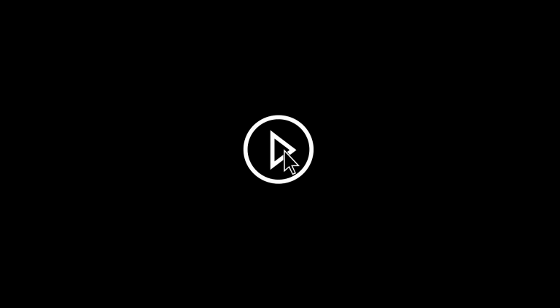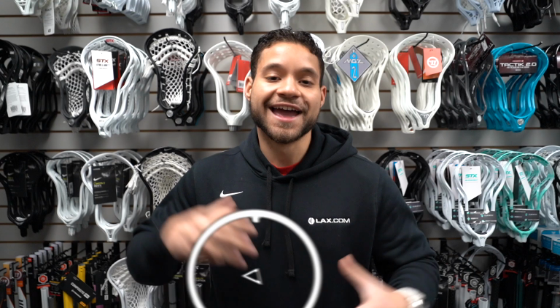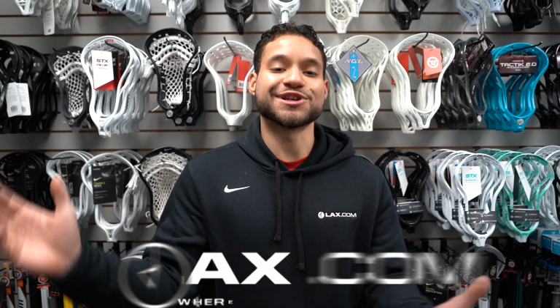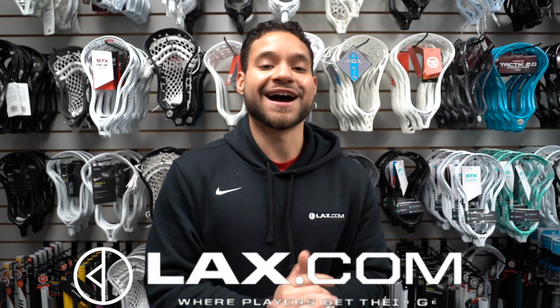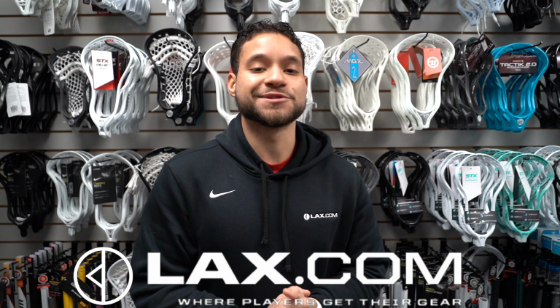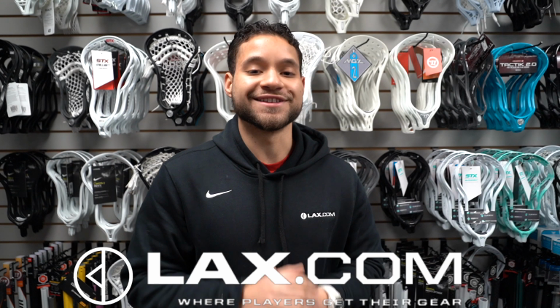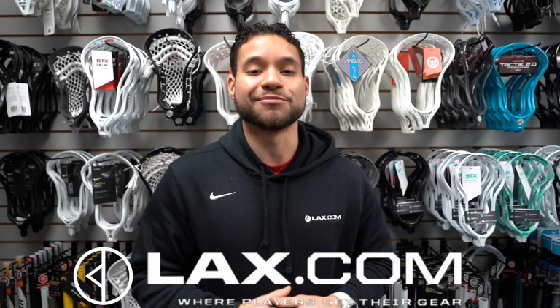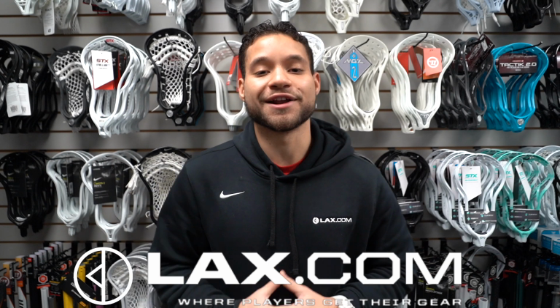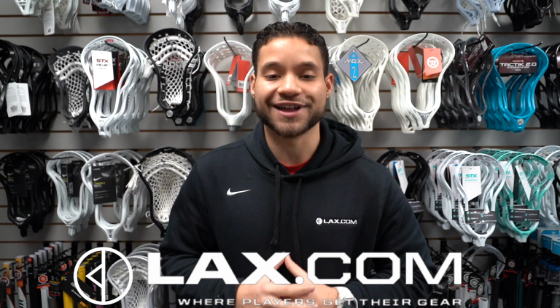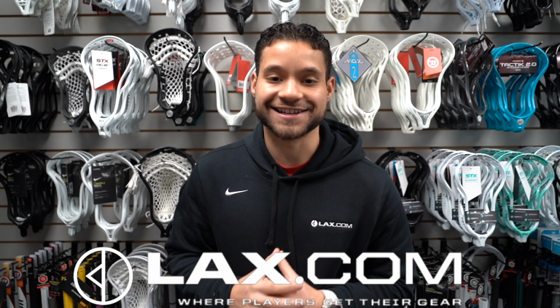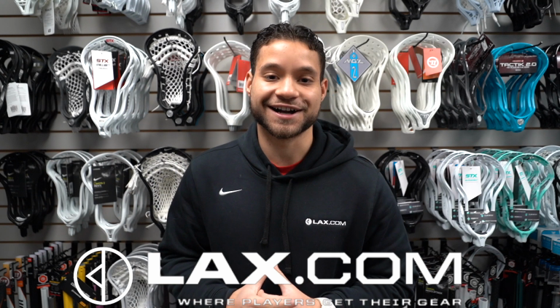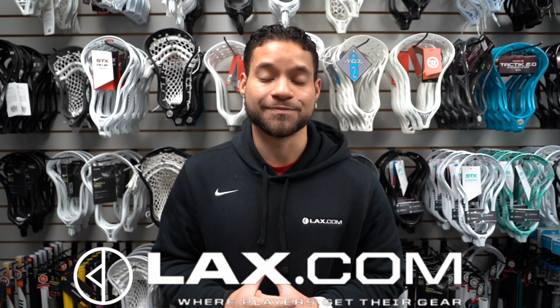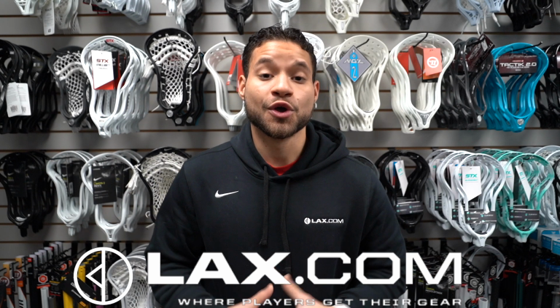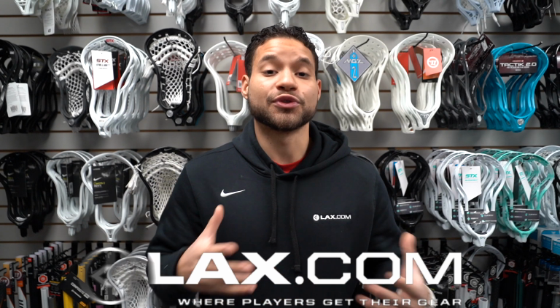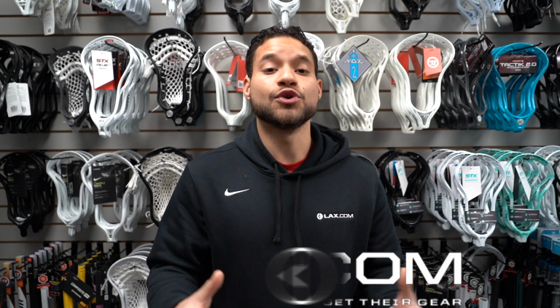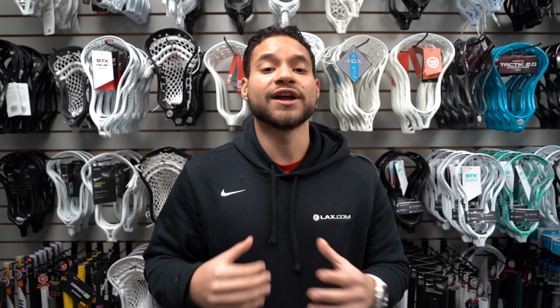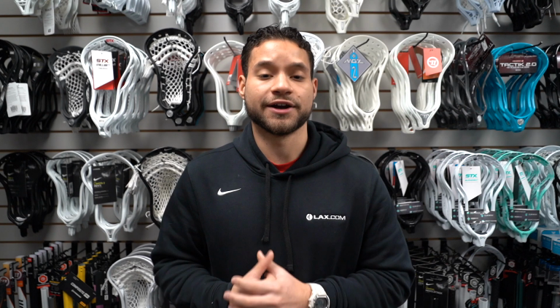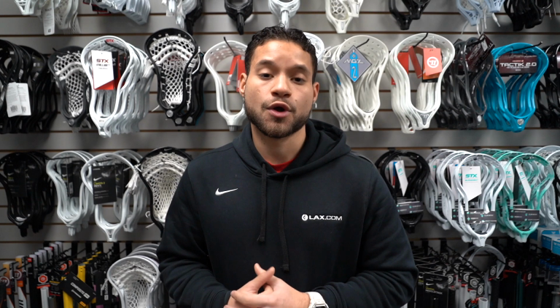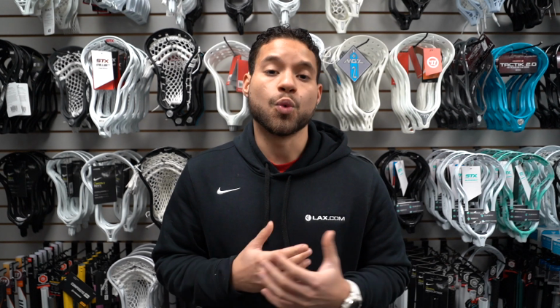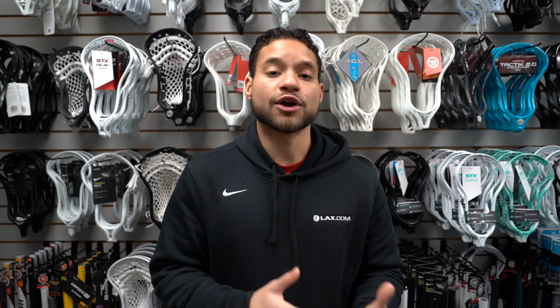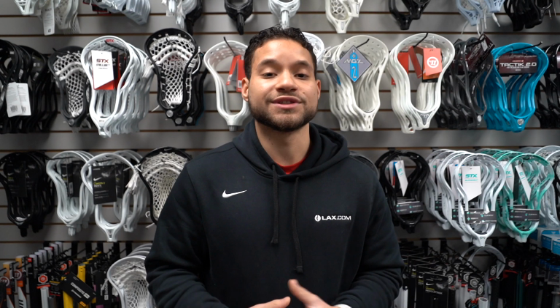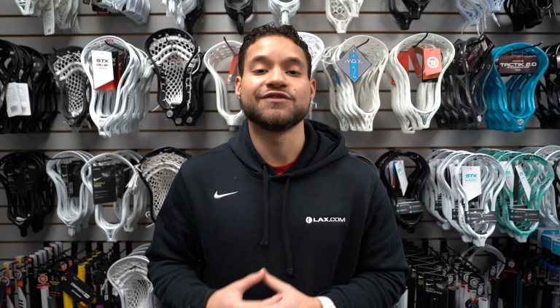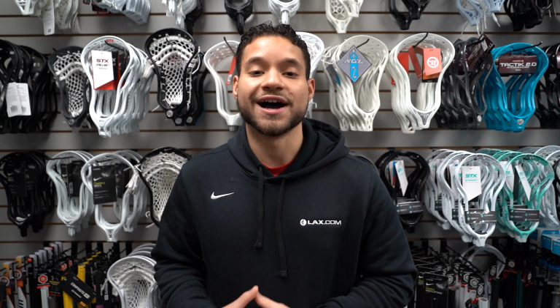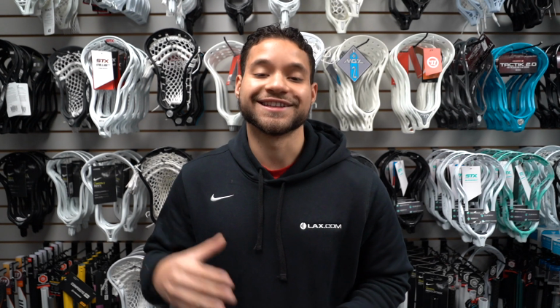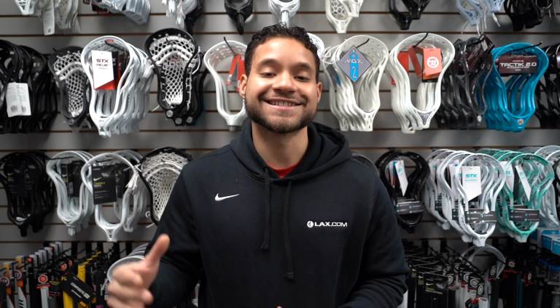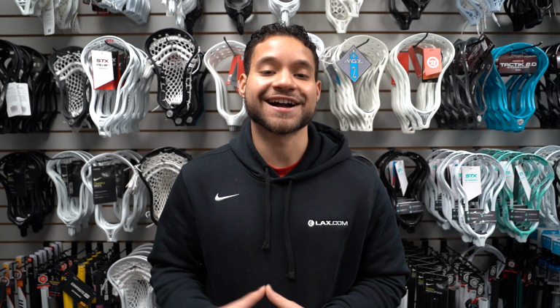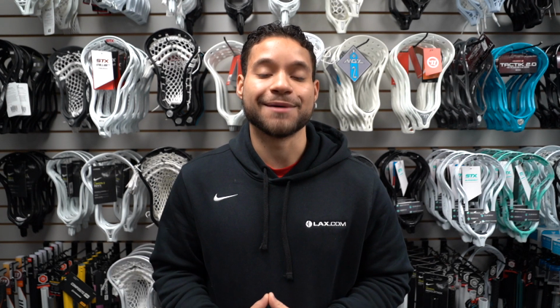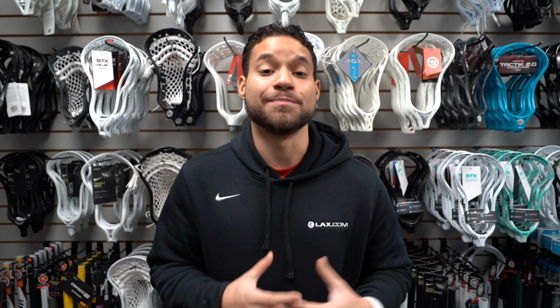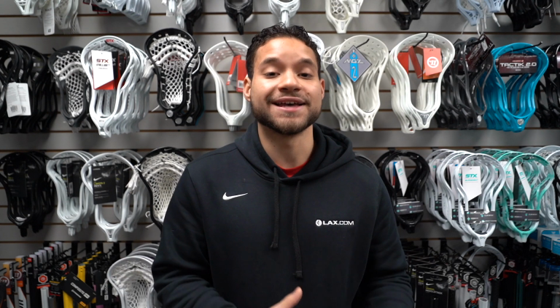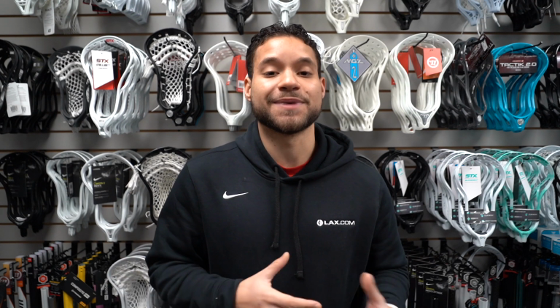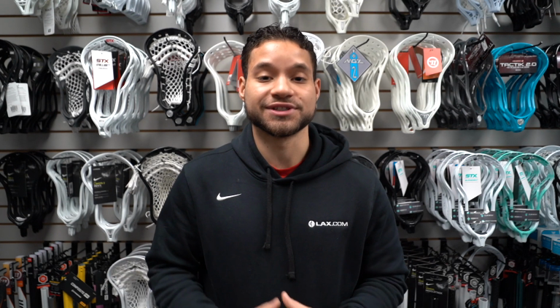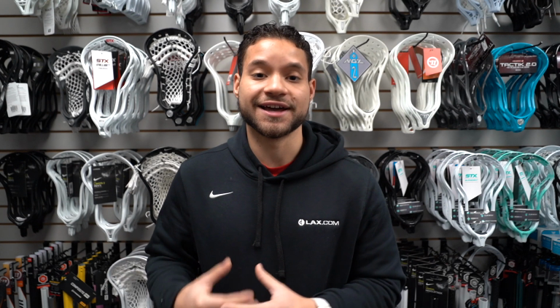Hey, what's up guys, Brennan St. Brown here with lax.com. With the new year here, we are going to give you guys lax.com's best specialty heads for high school in 2021.